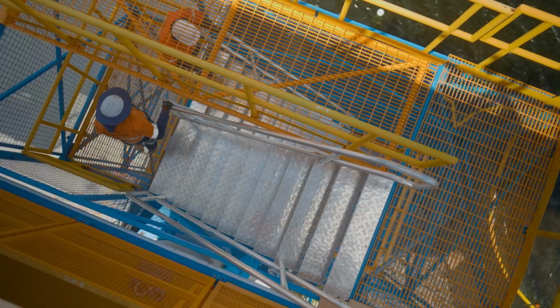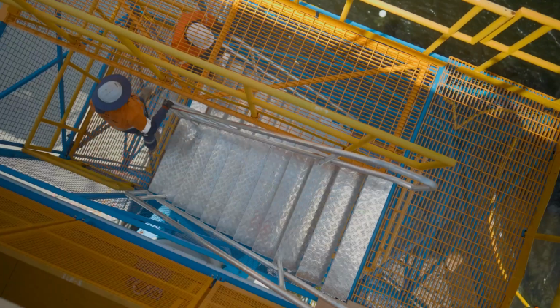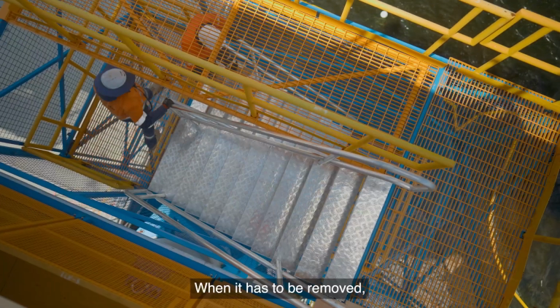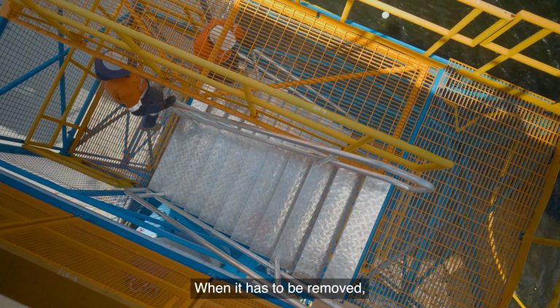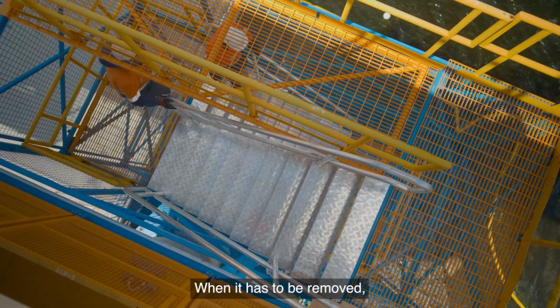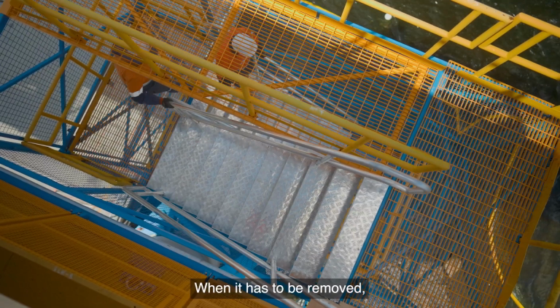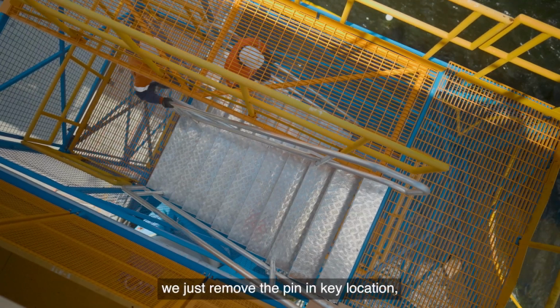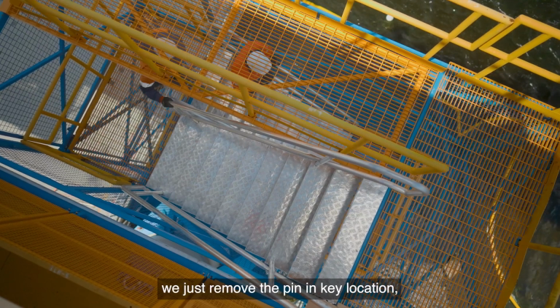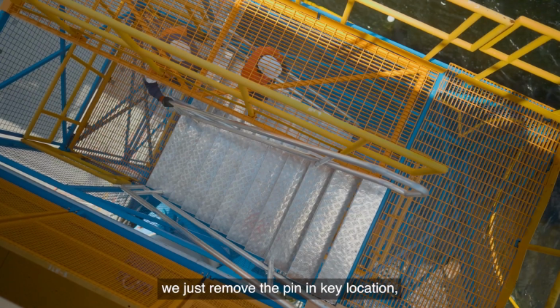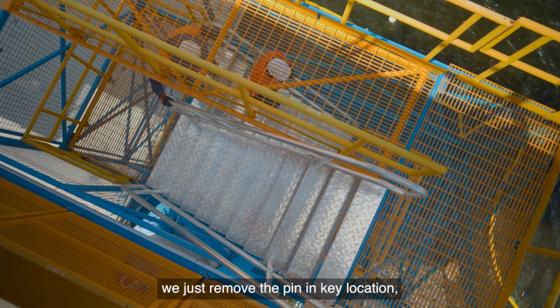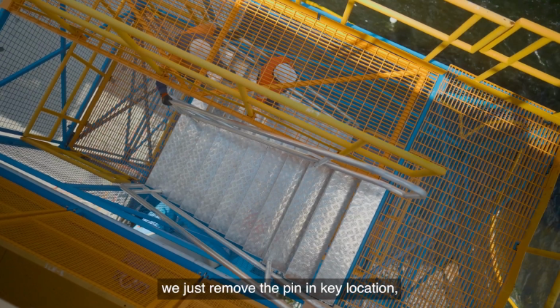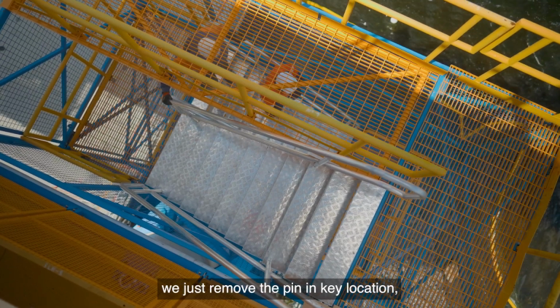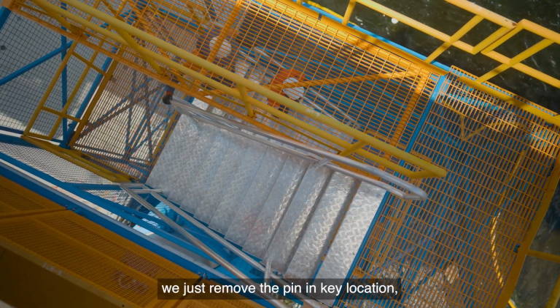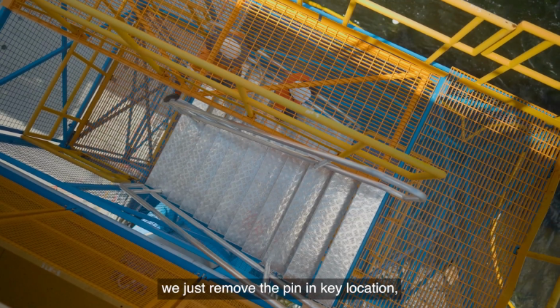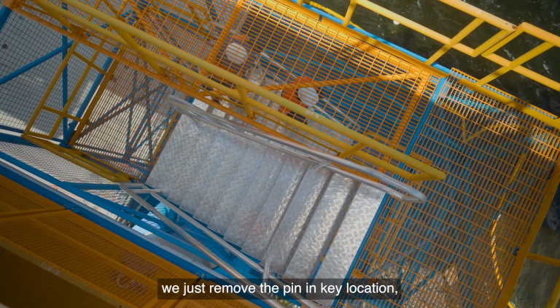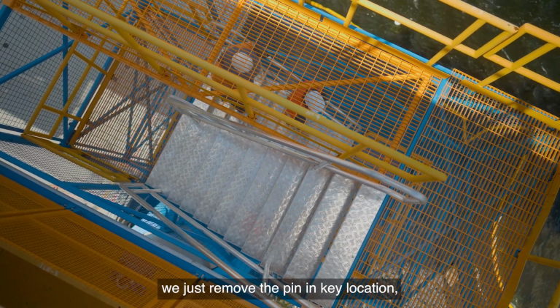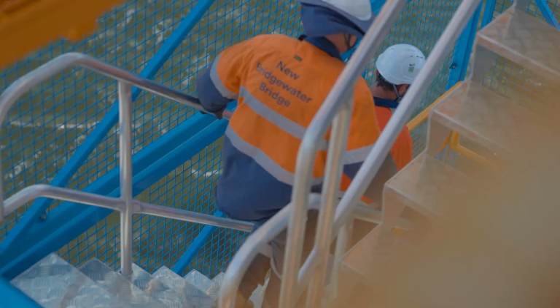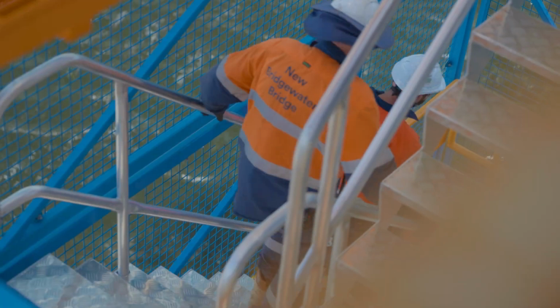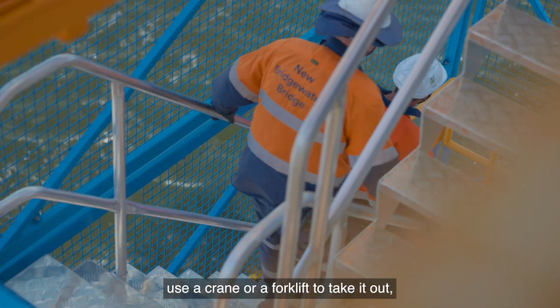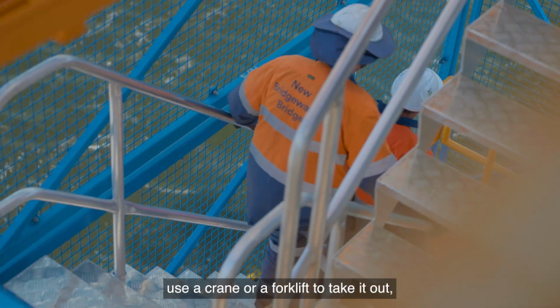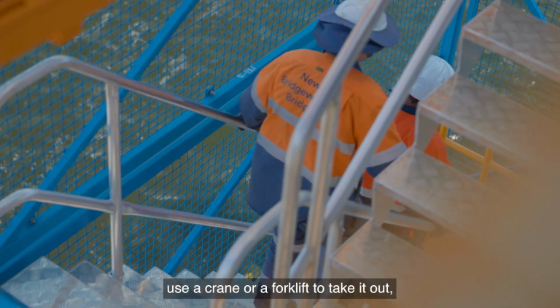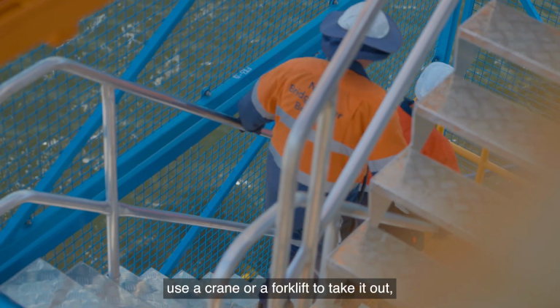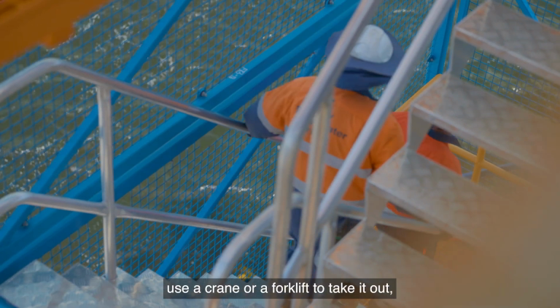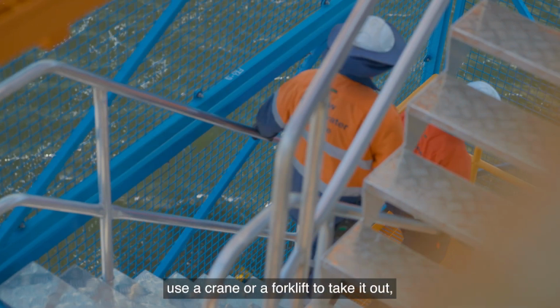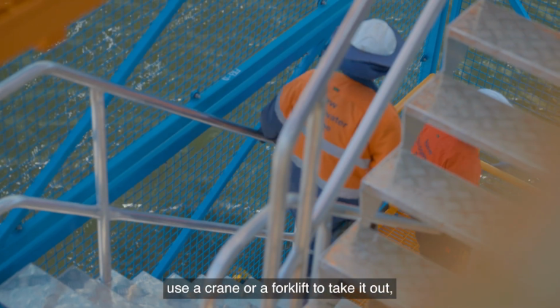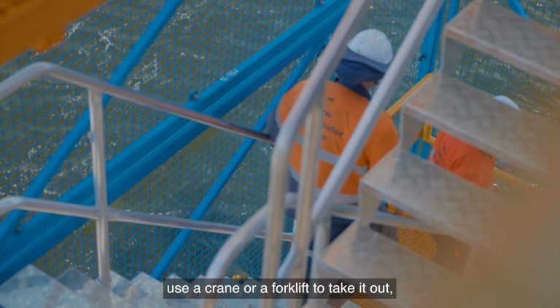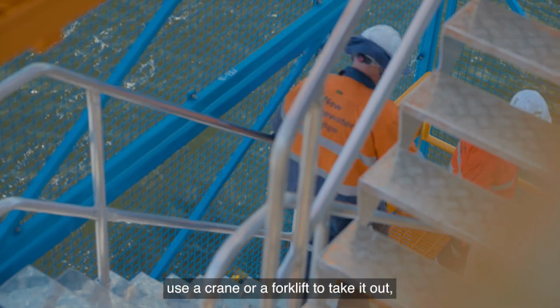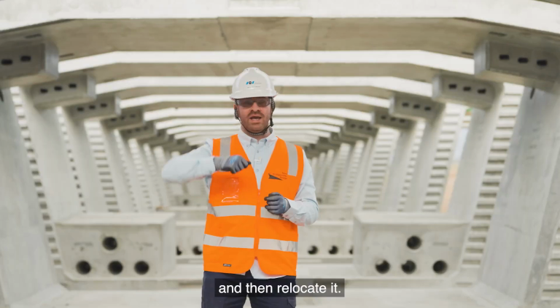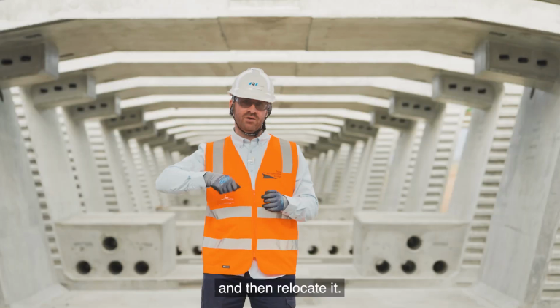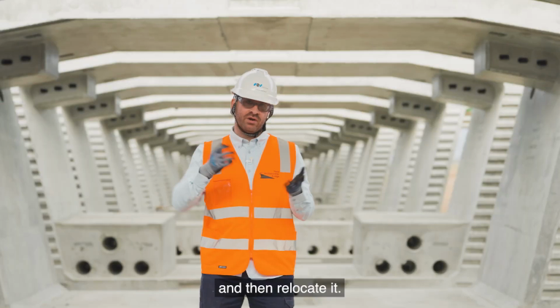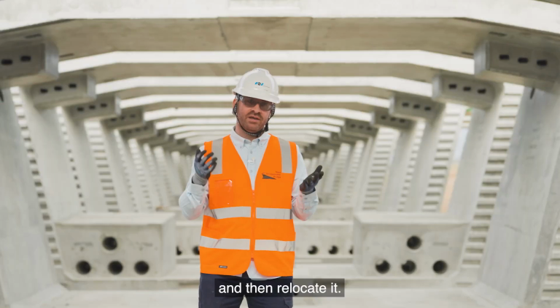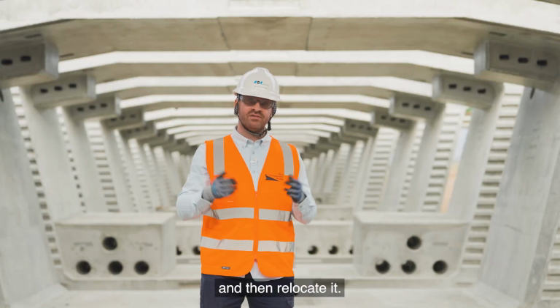When it has to be removed, we just remove the pin in key locations, use a crane or a forklift to take it out, and then relocate it.